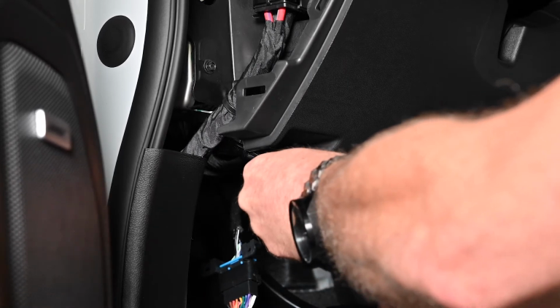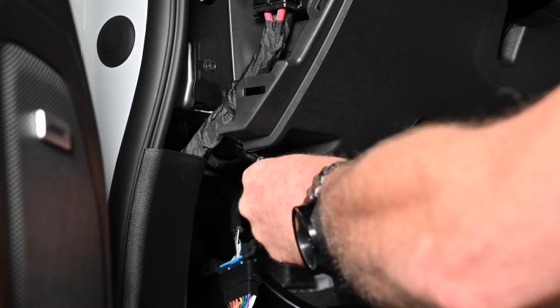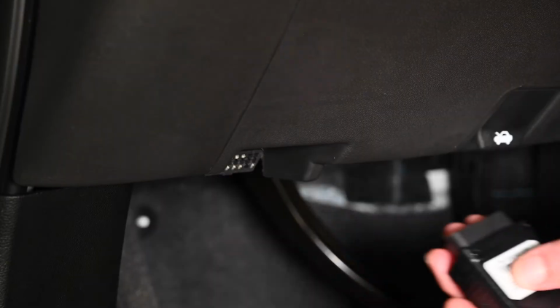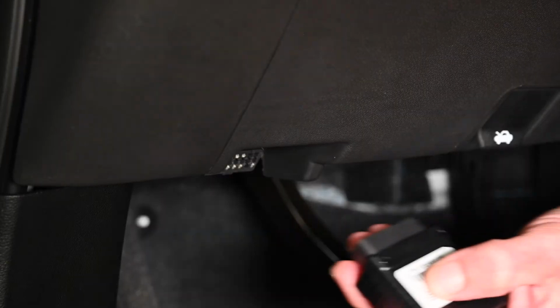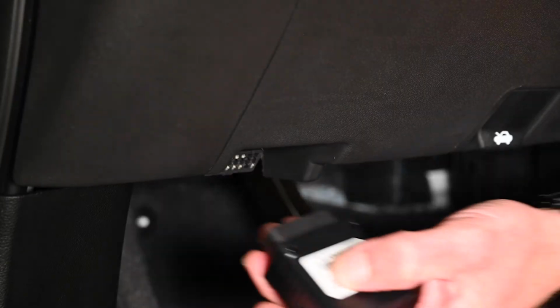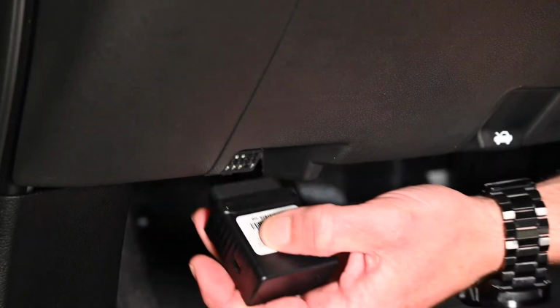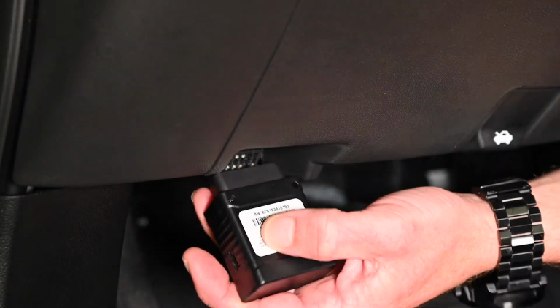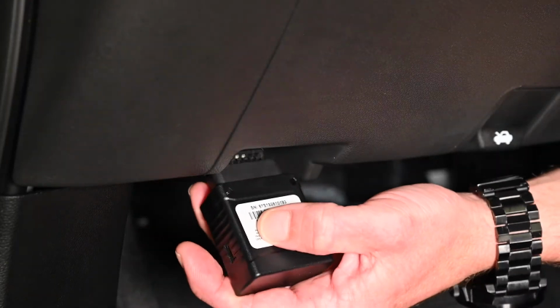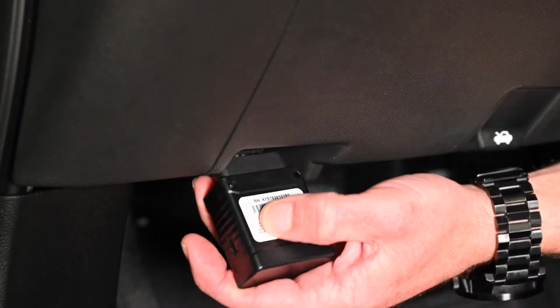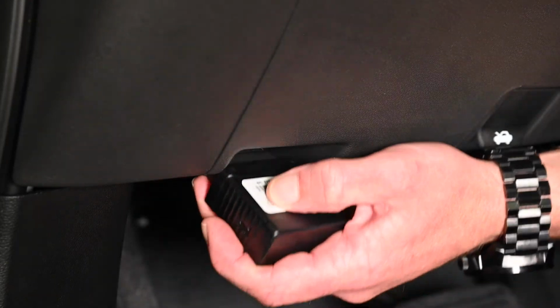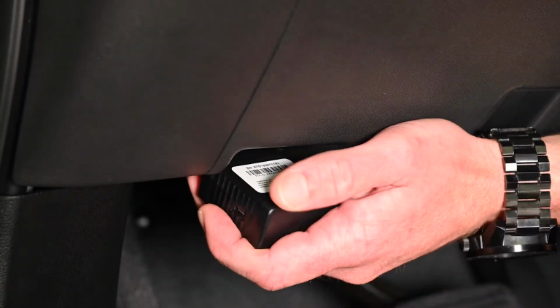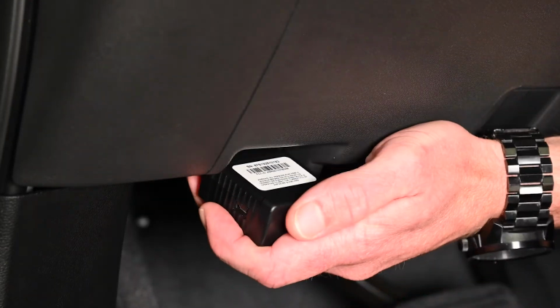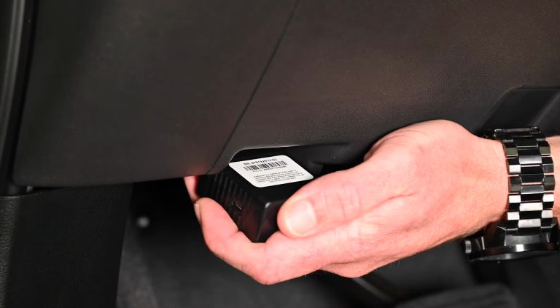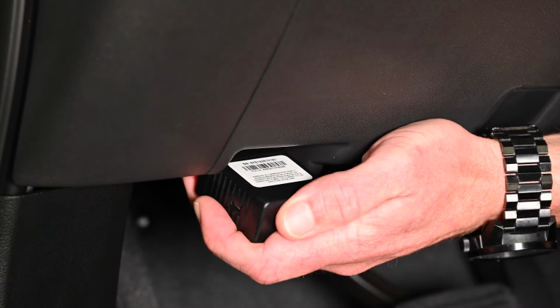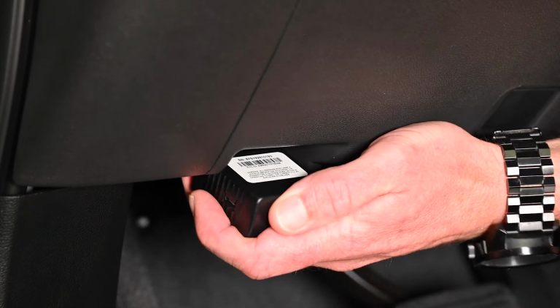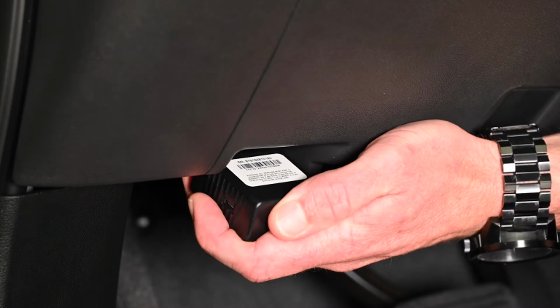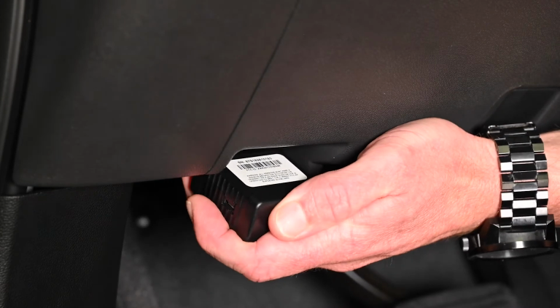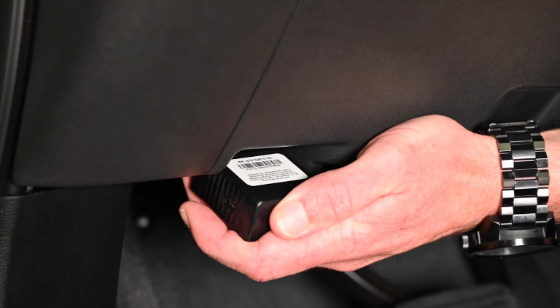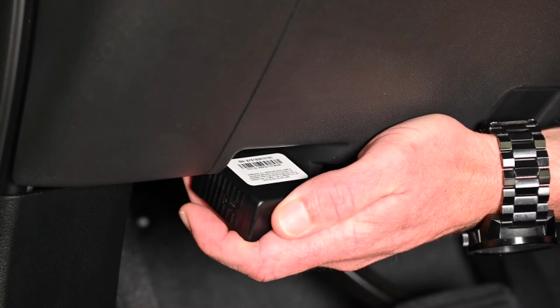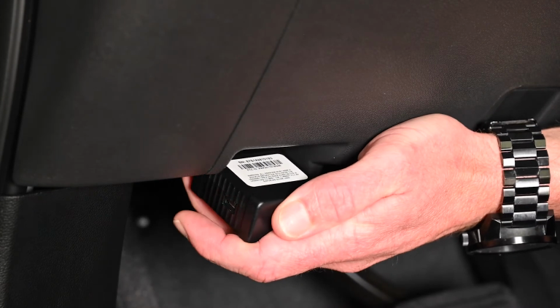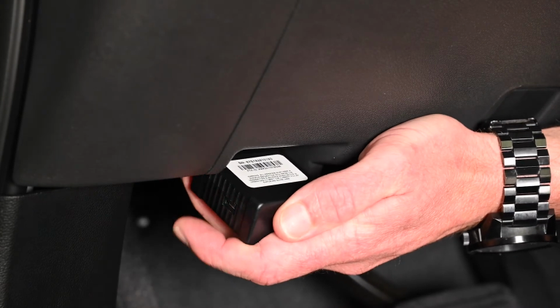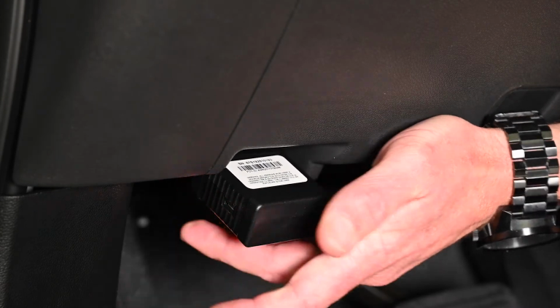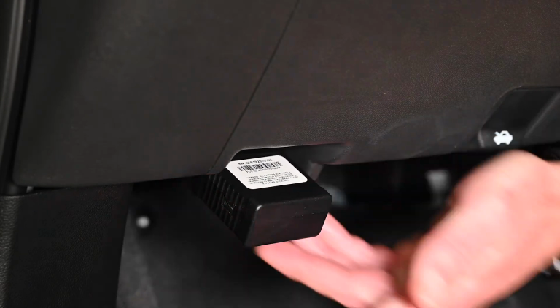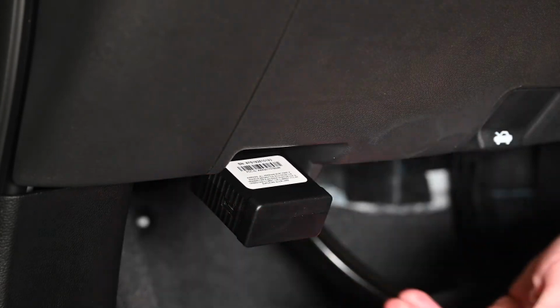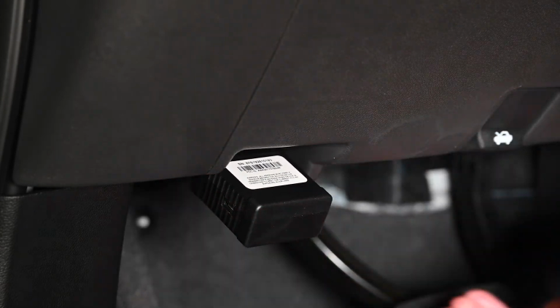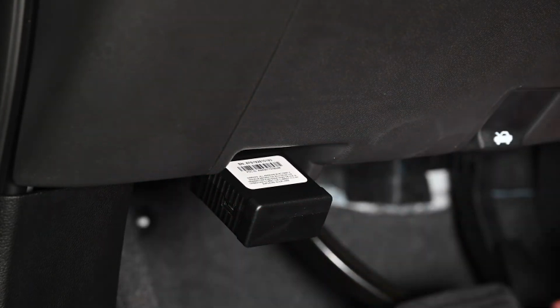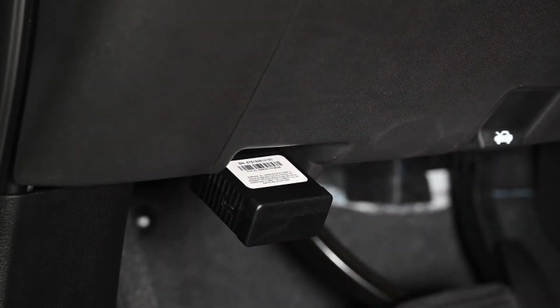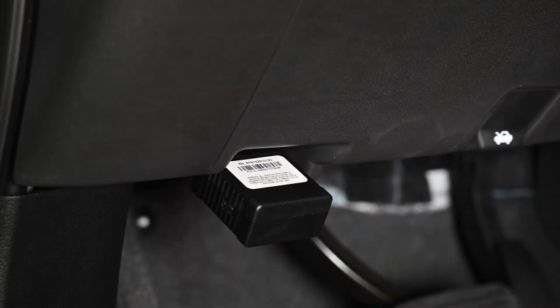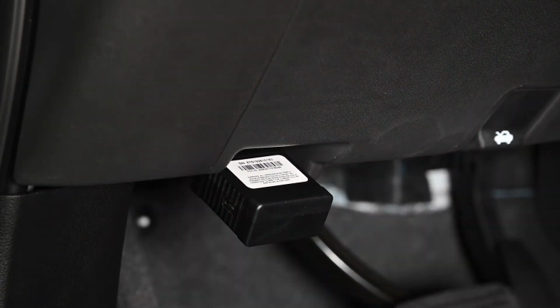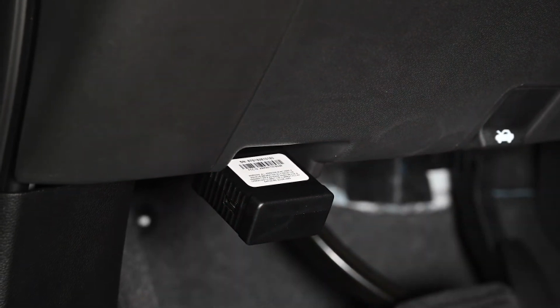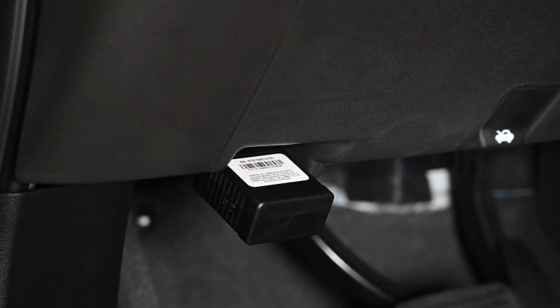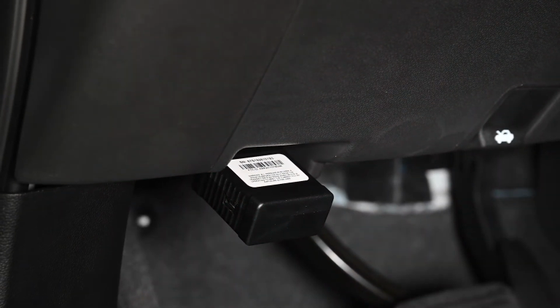If you are not using the Y cable, you can plug the product directly into the OBD2 port.